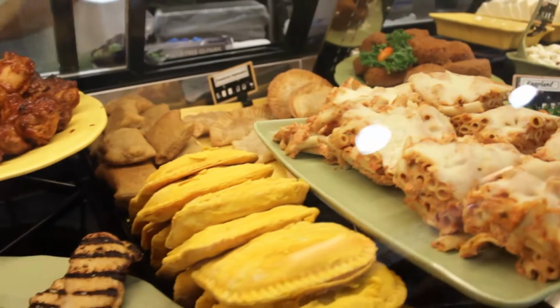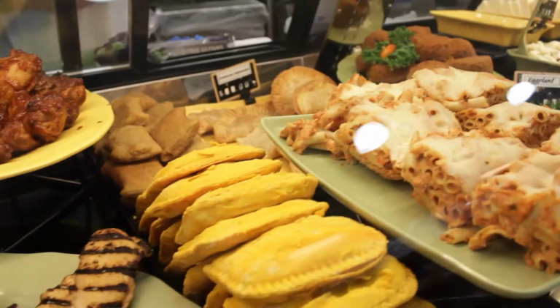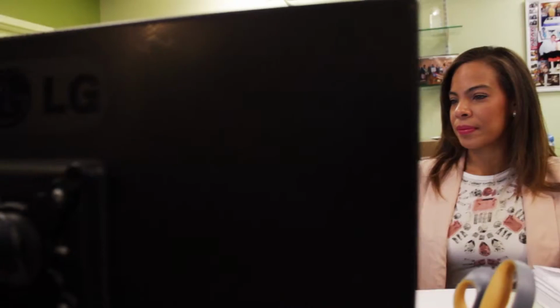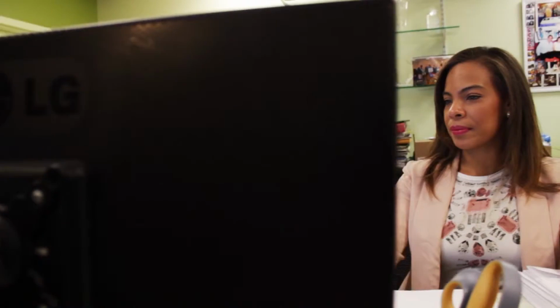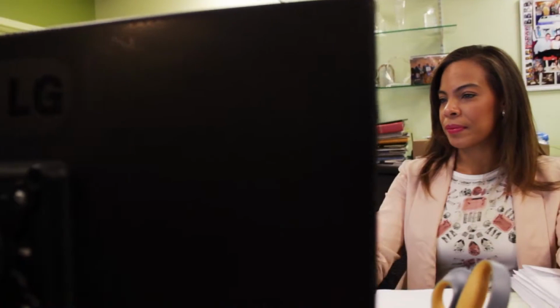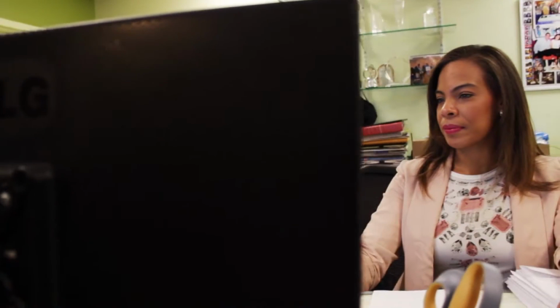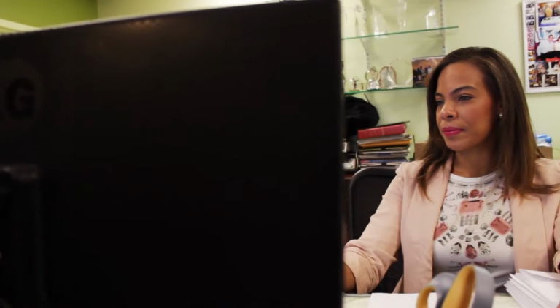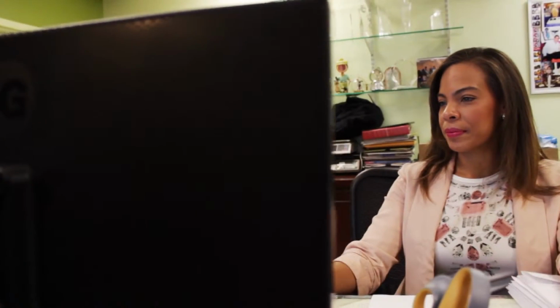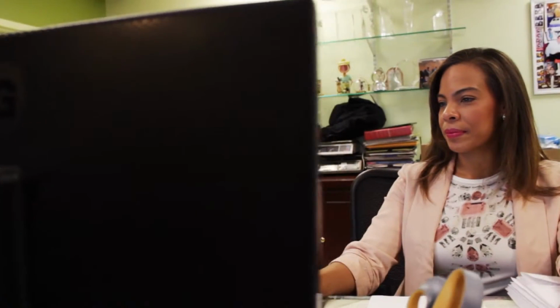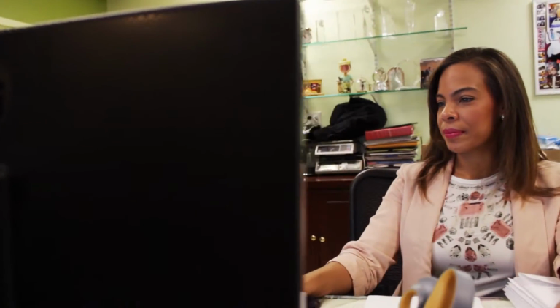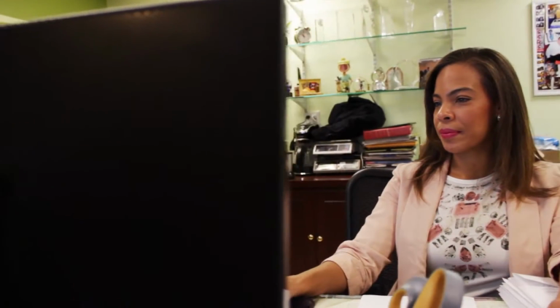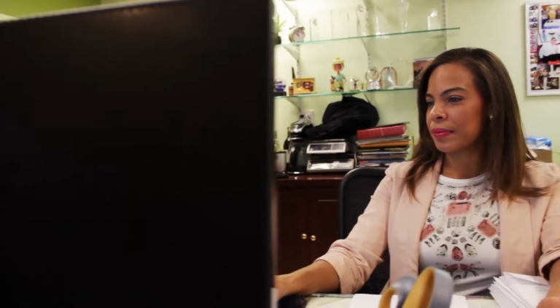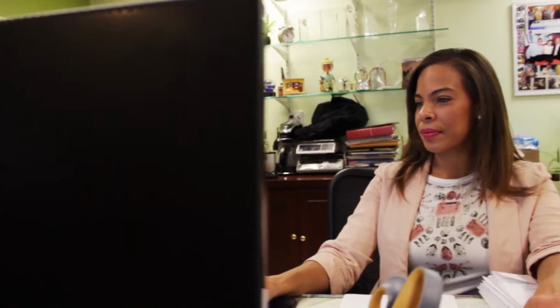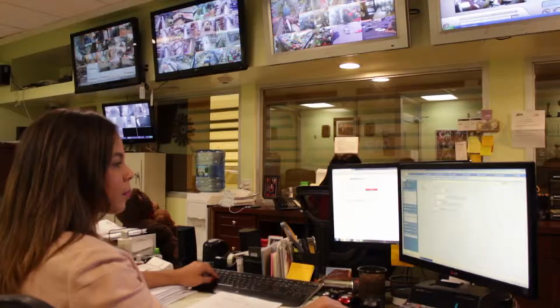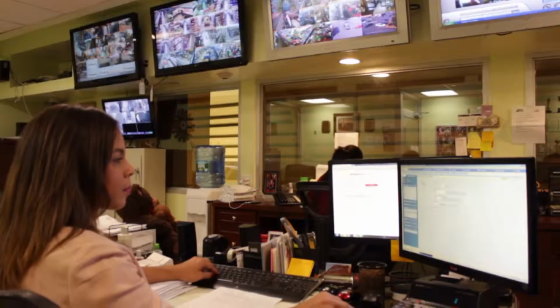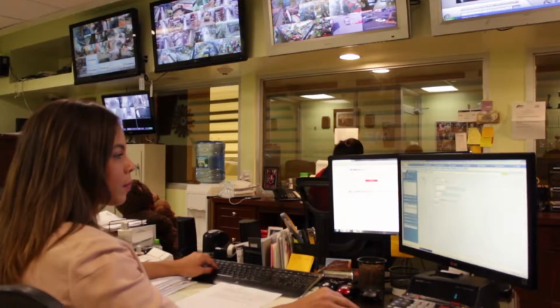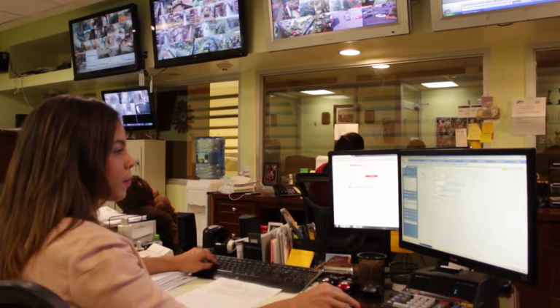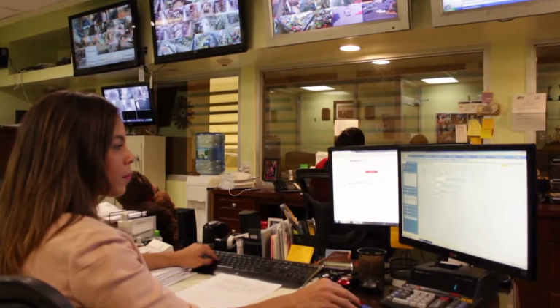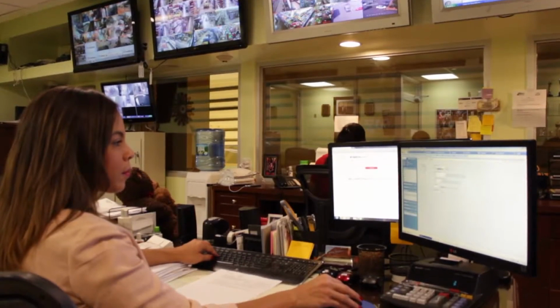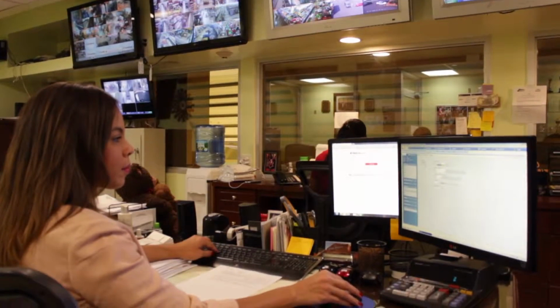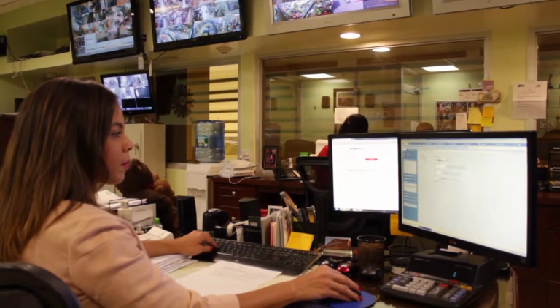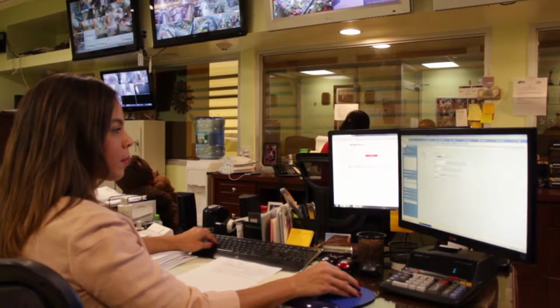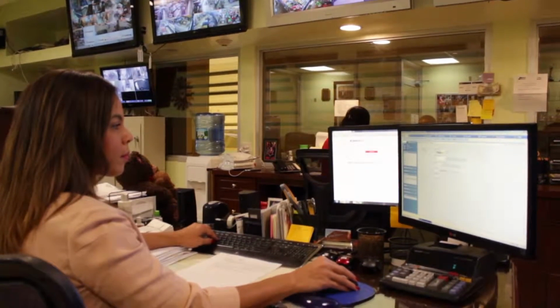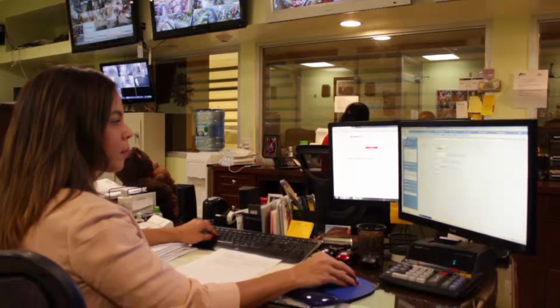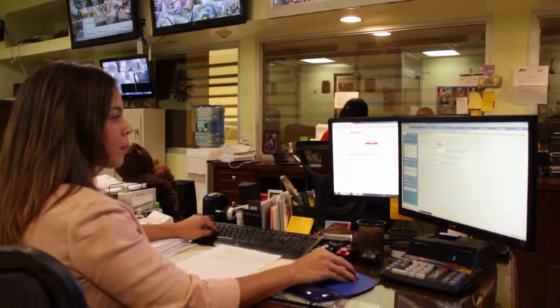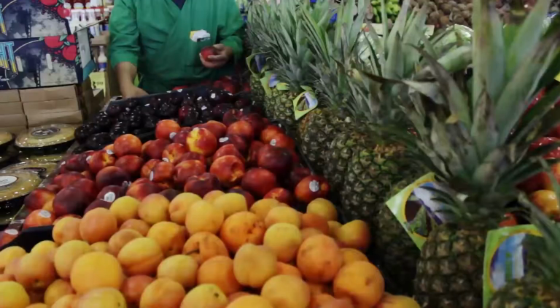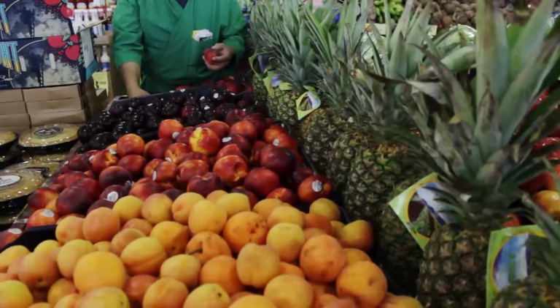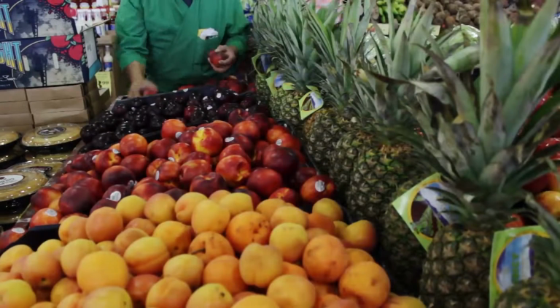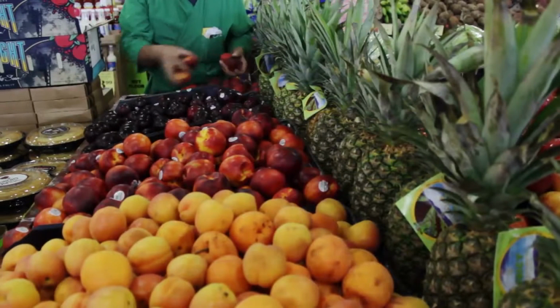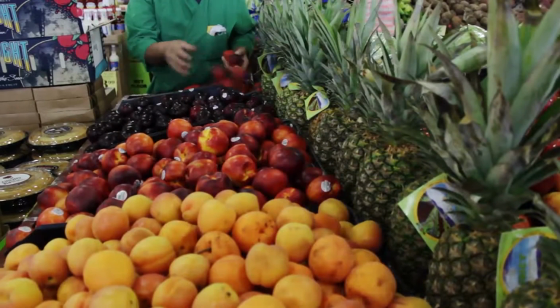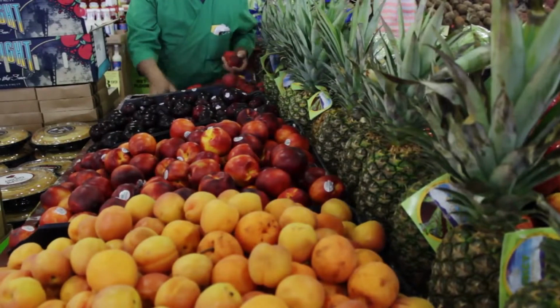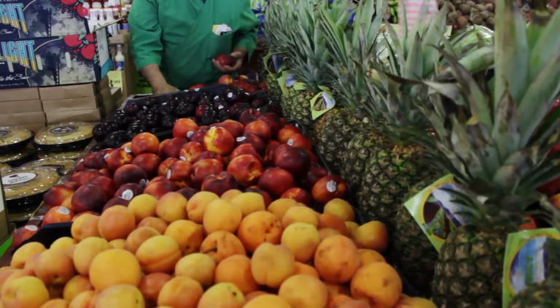My name is Jenny George. This is our family store. We've been operating Compare Foods Supermarkets since 1989.